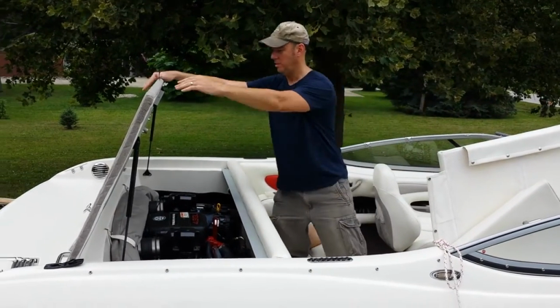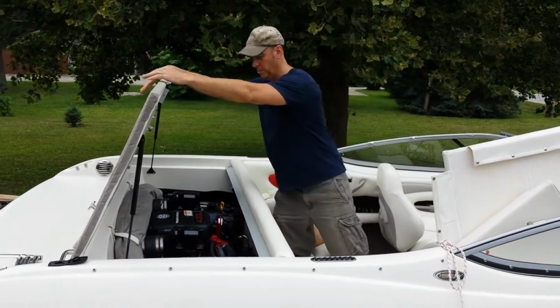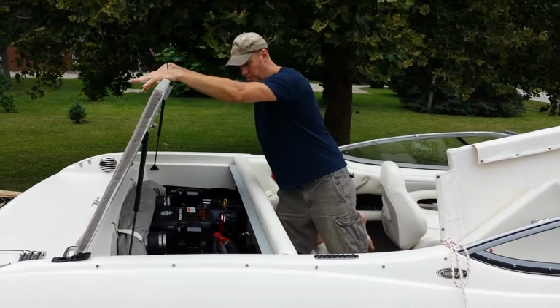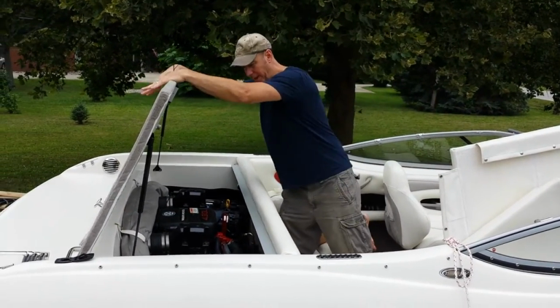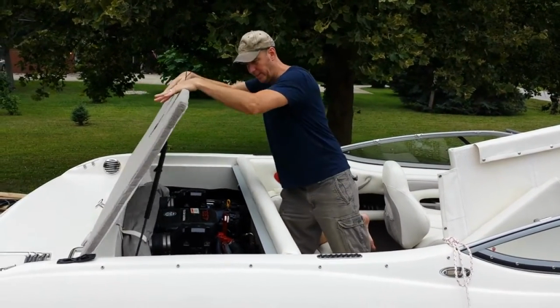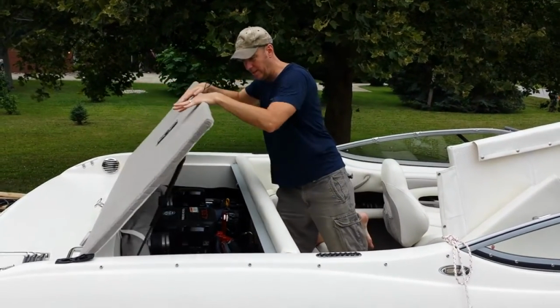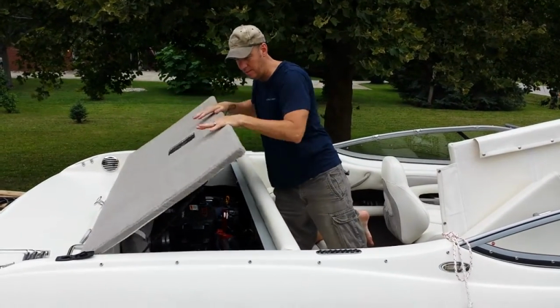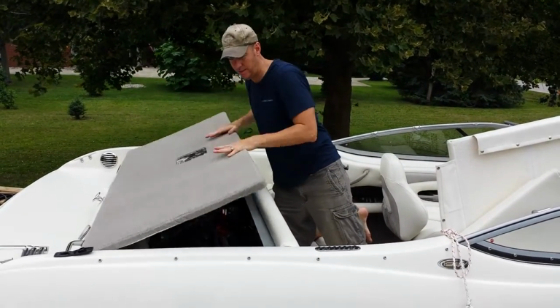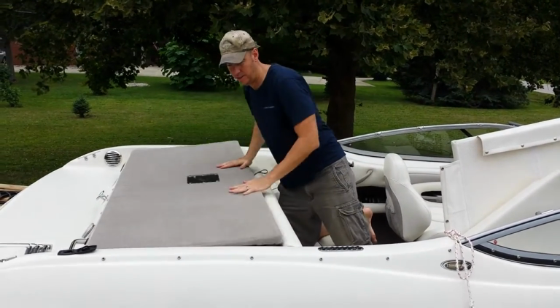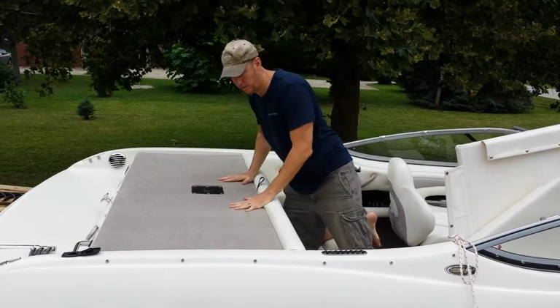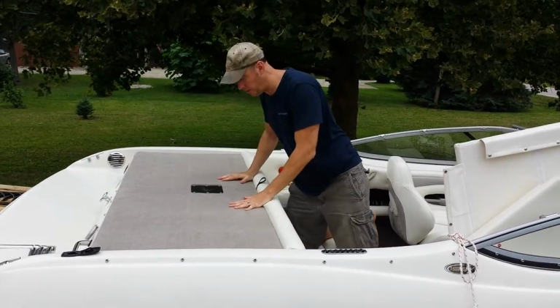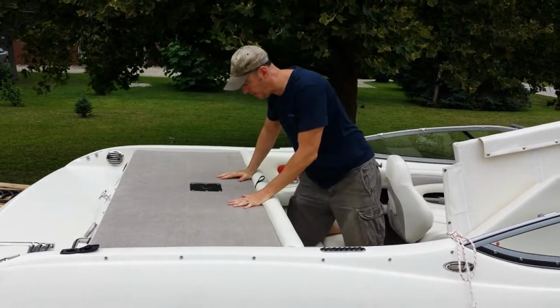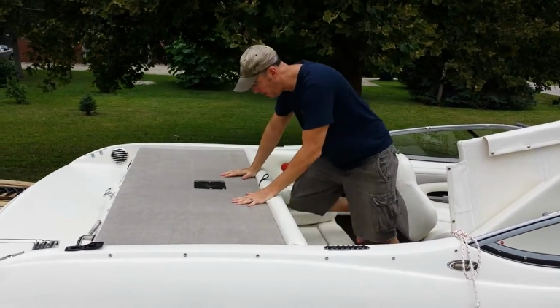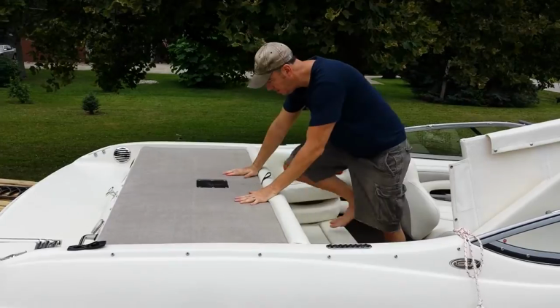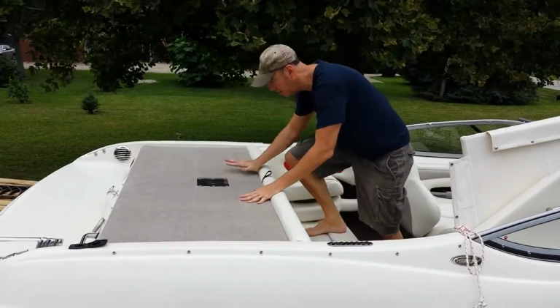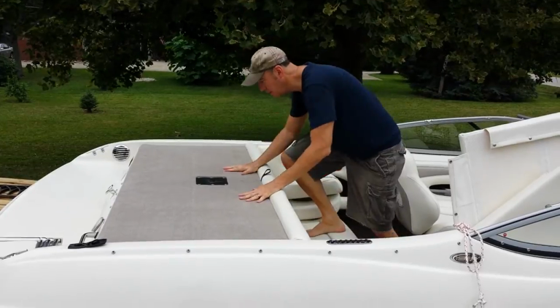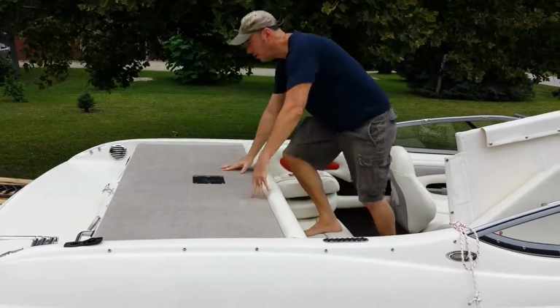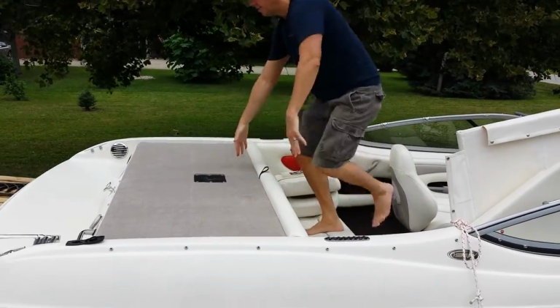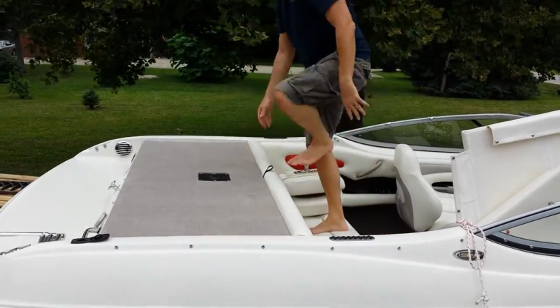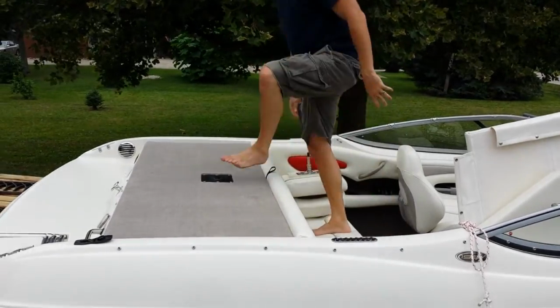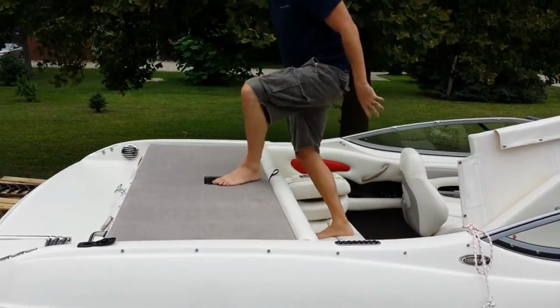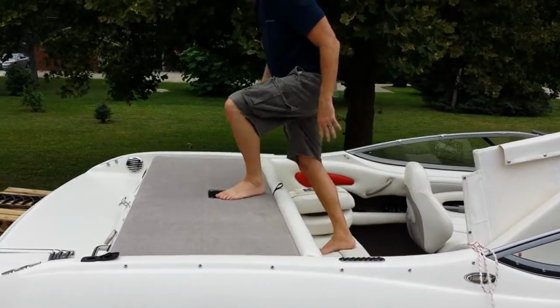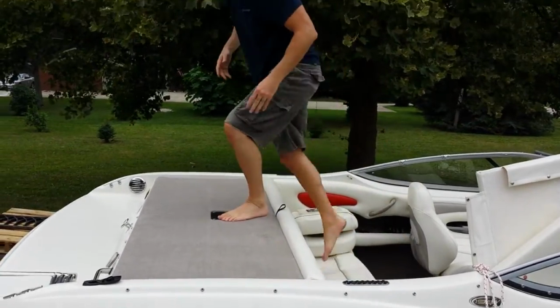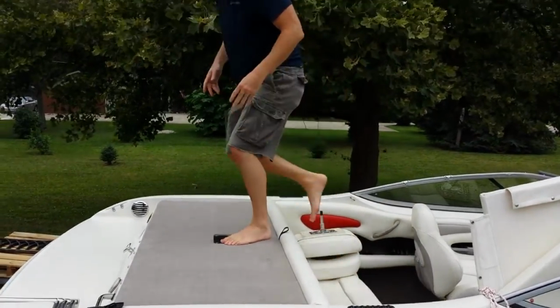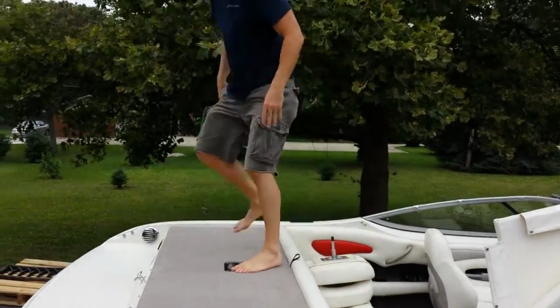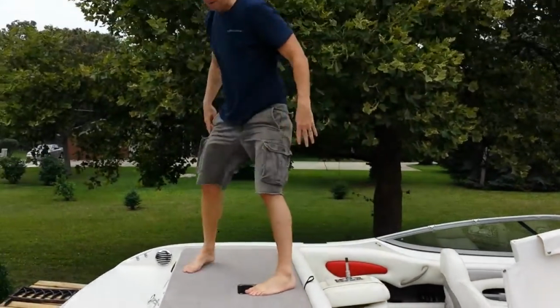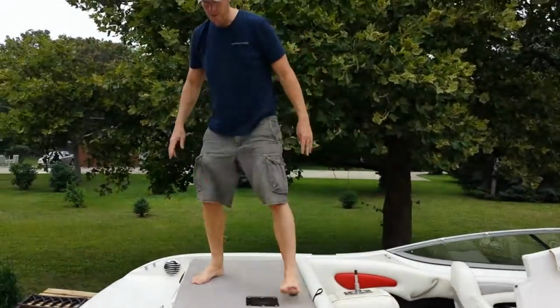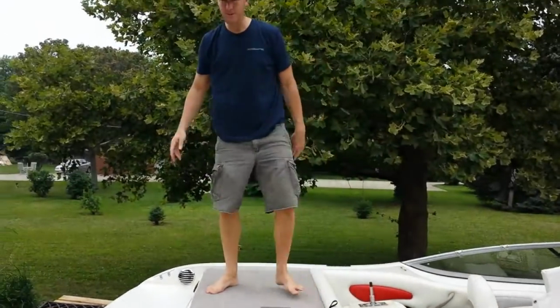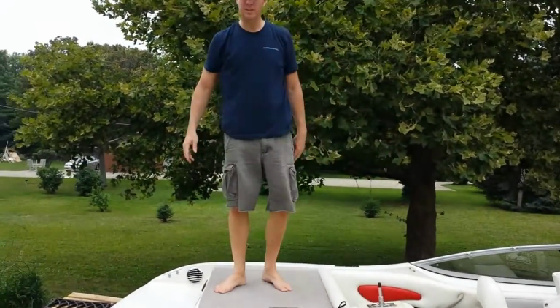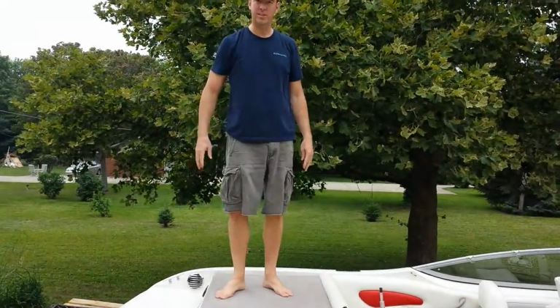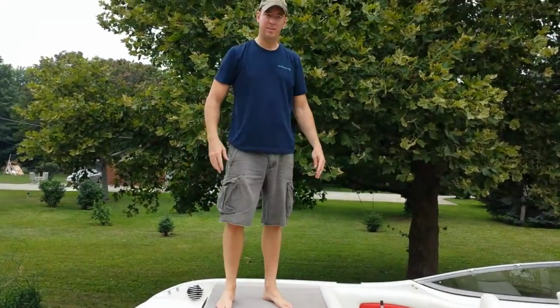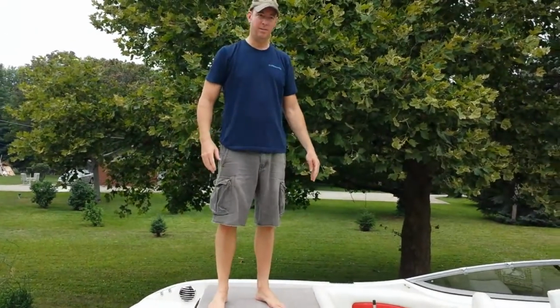You put this back down, and you'll notice now this is a platform you can stand on.